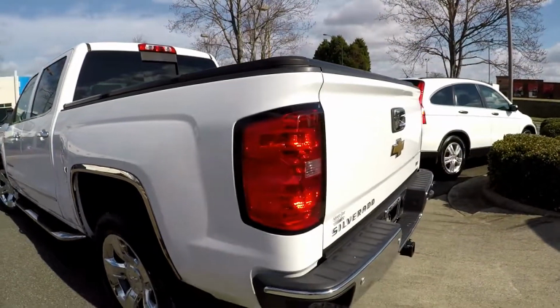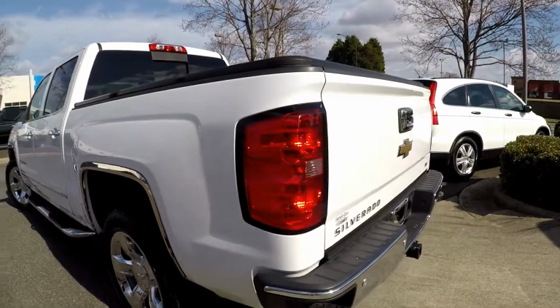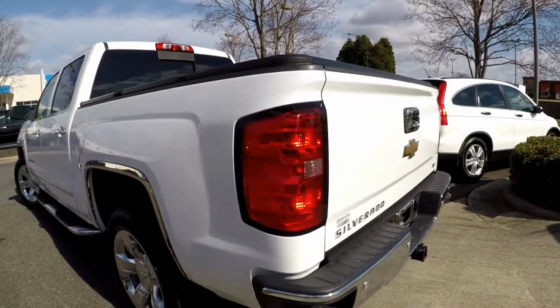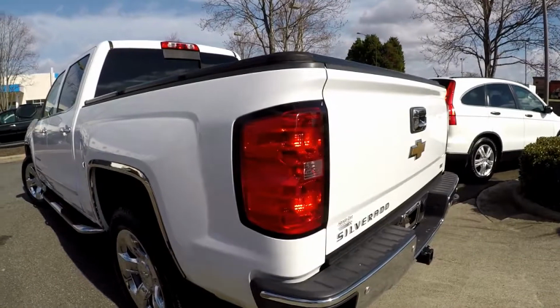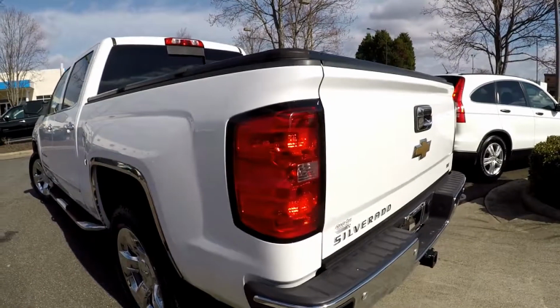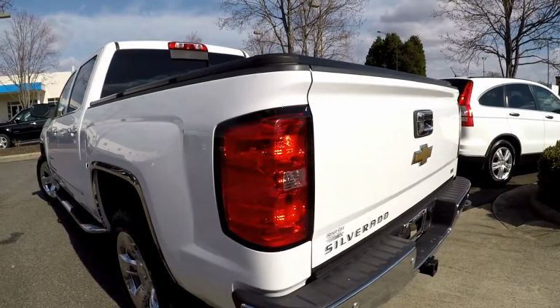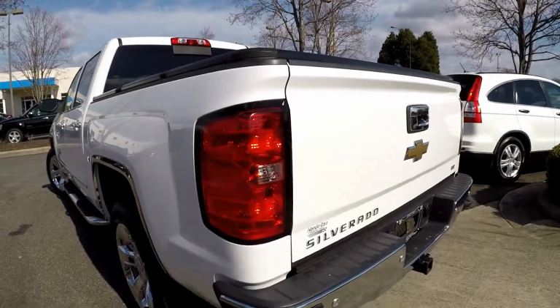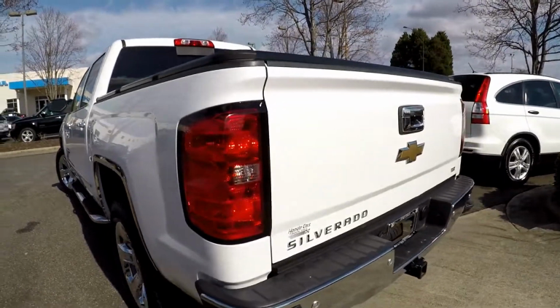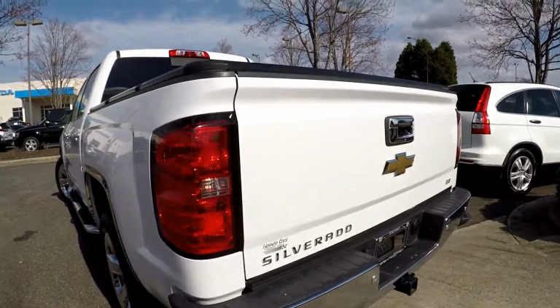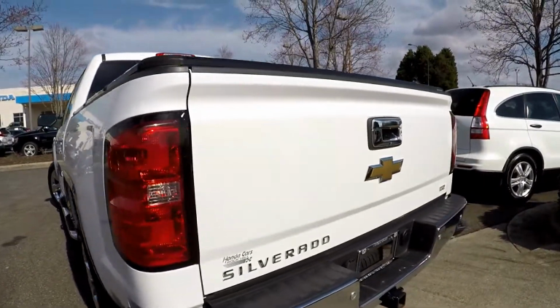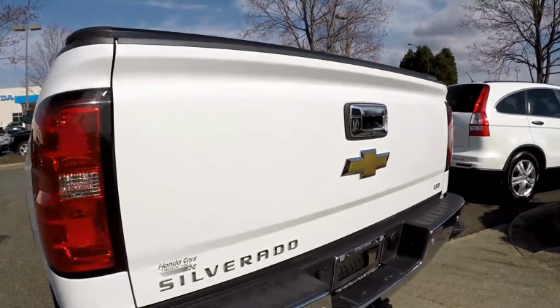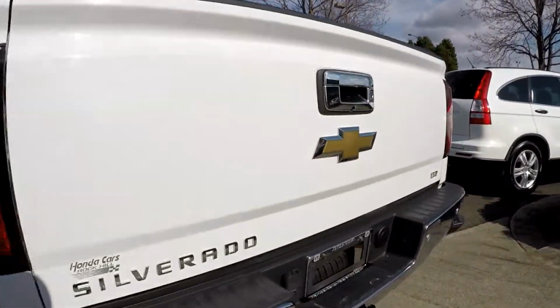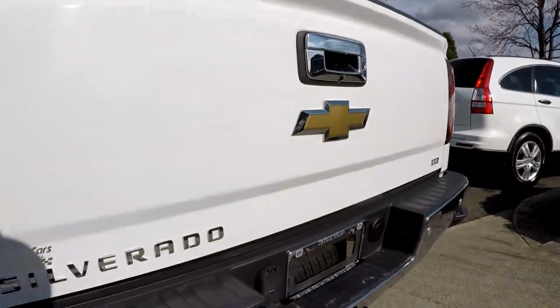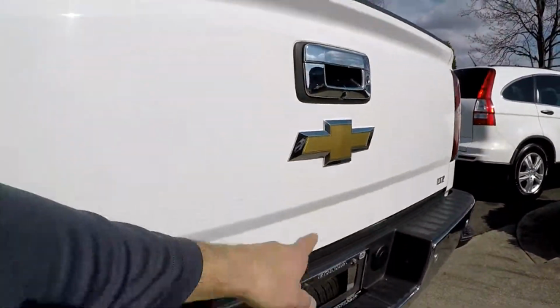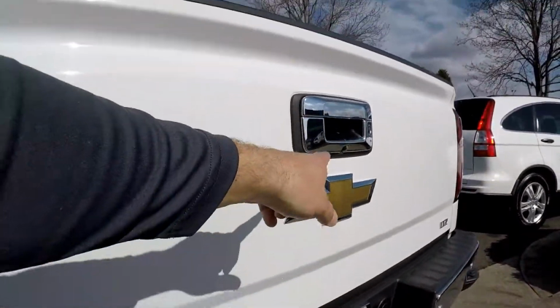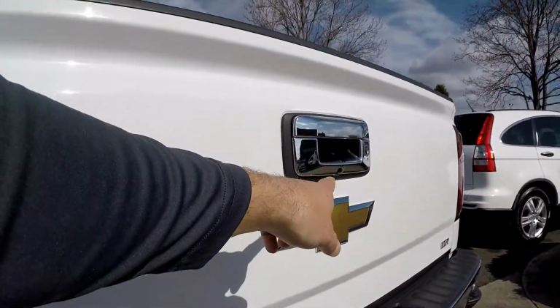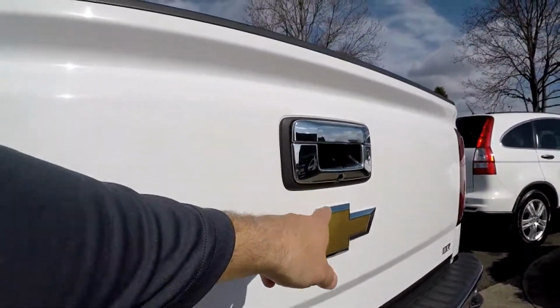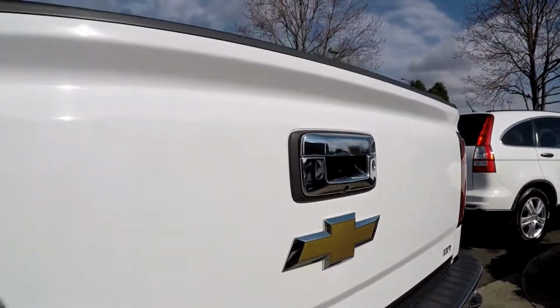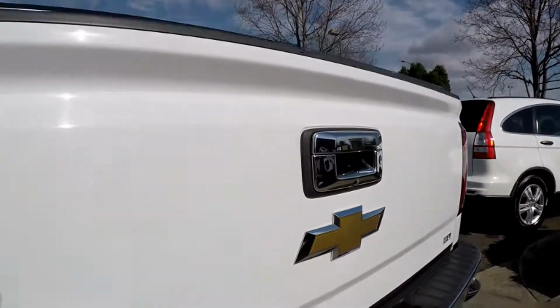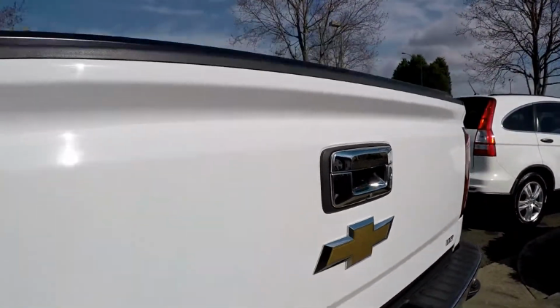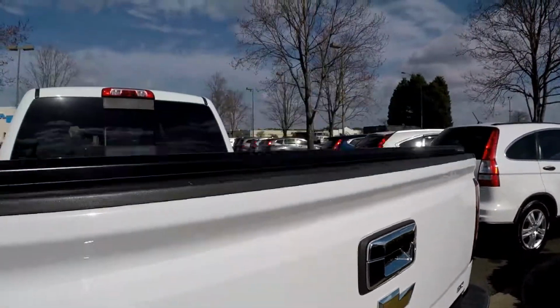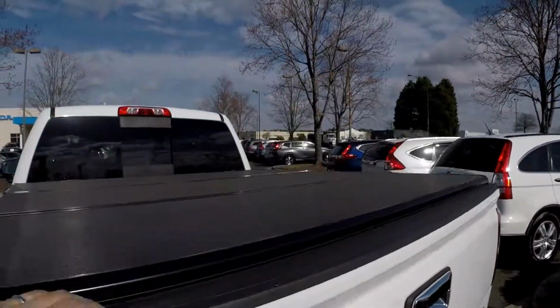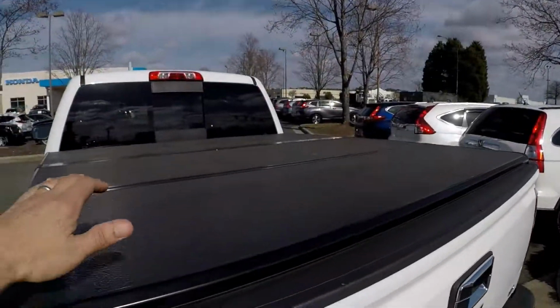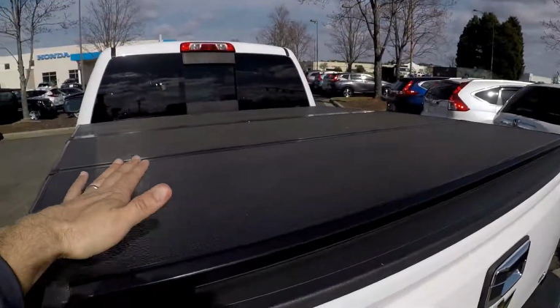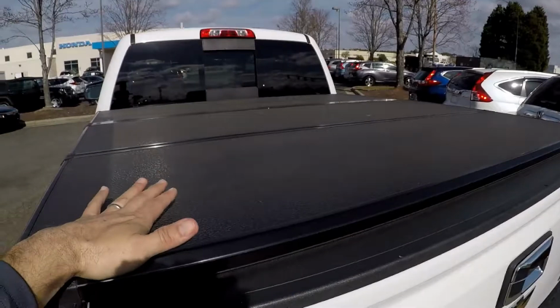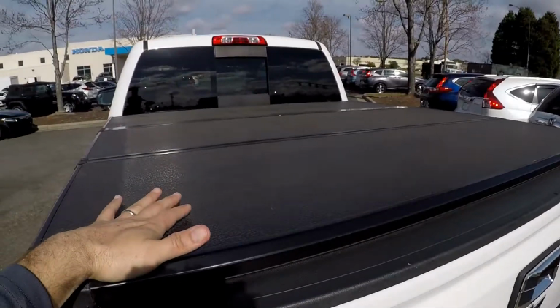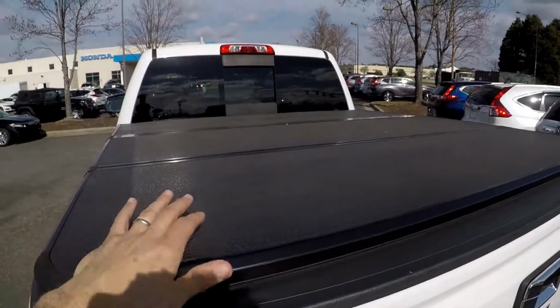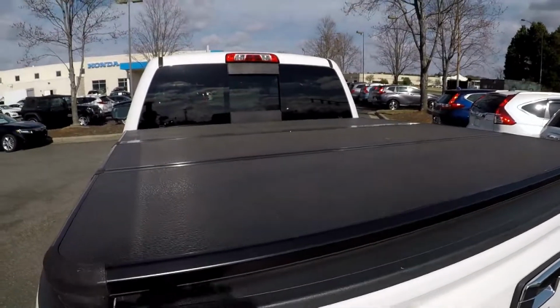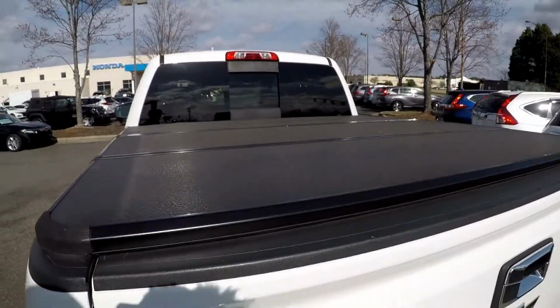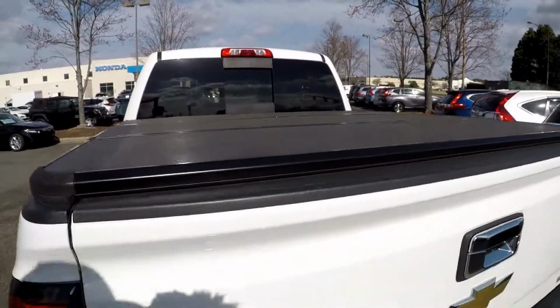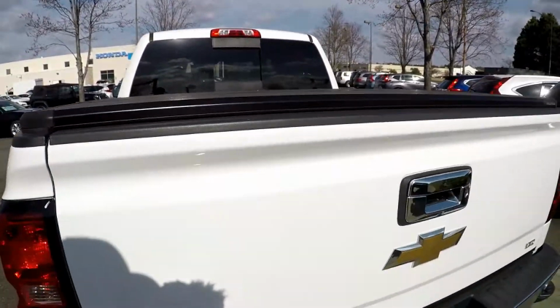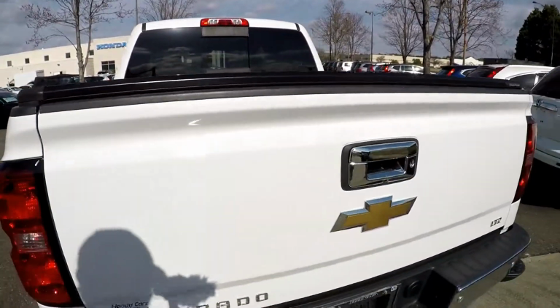Driver's side looks good. Coming around to the back, you do have a trailer tow, integrated backup camera, and a nice tri-fold hard tonneau cover.